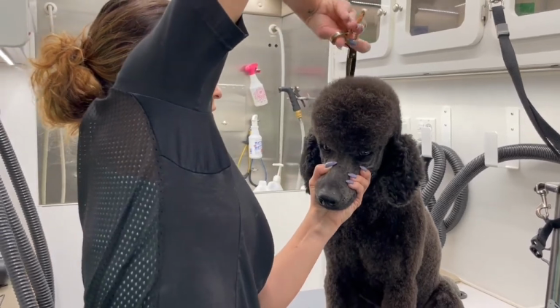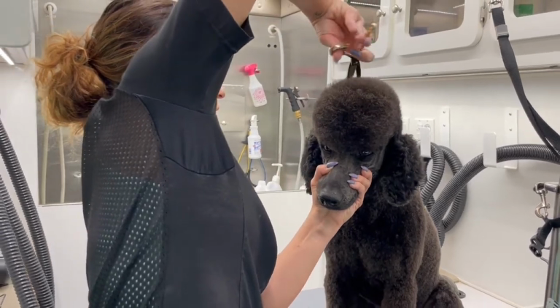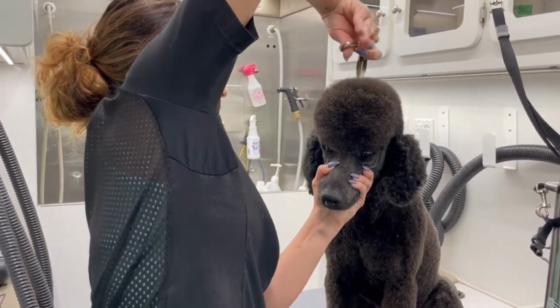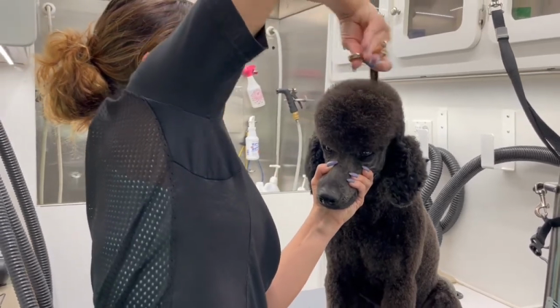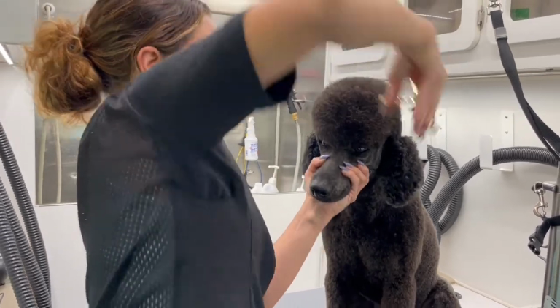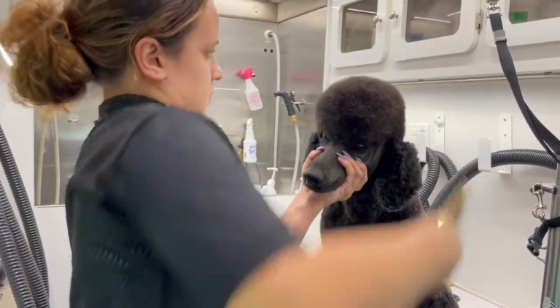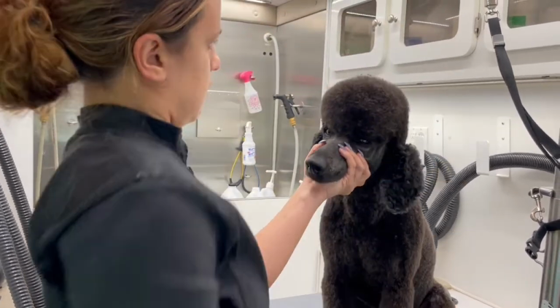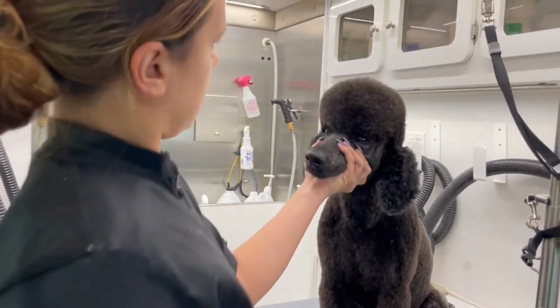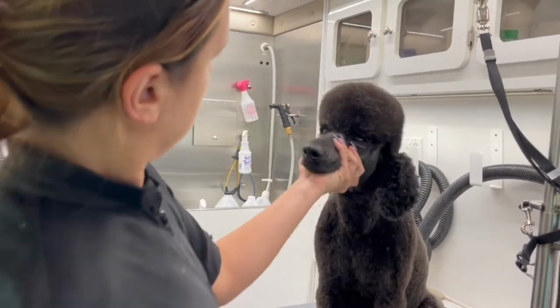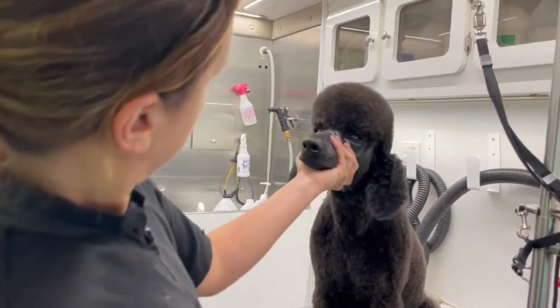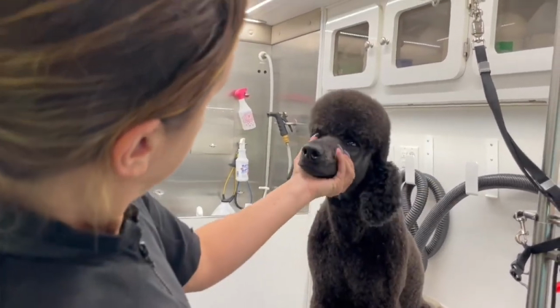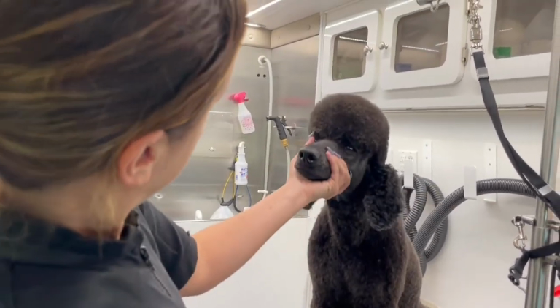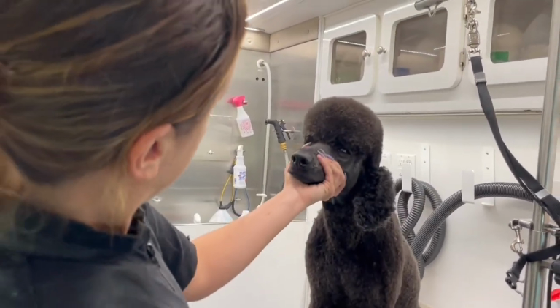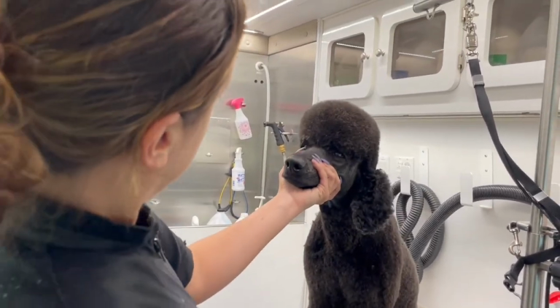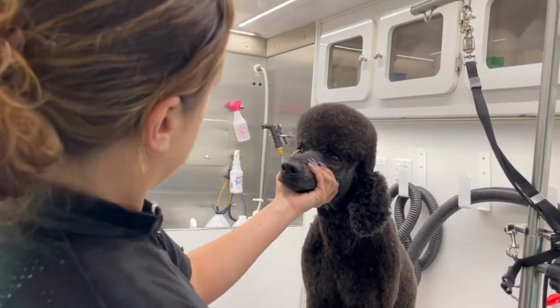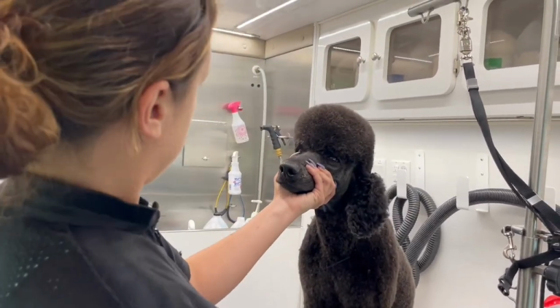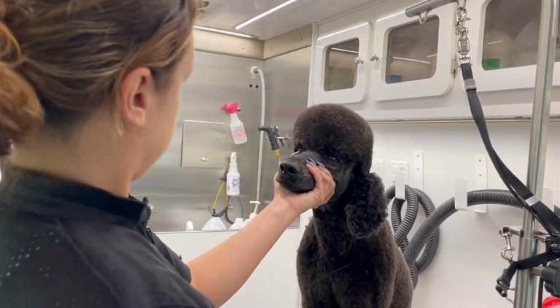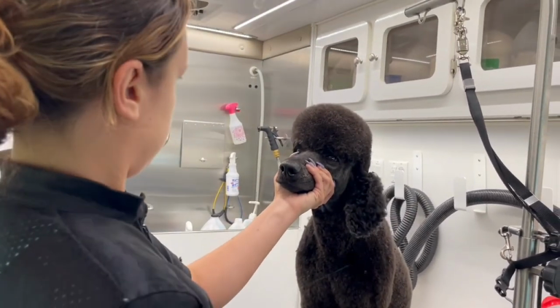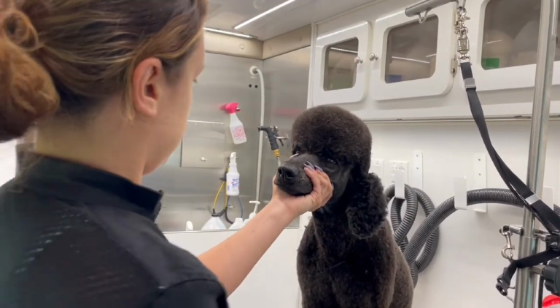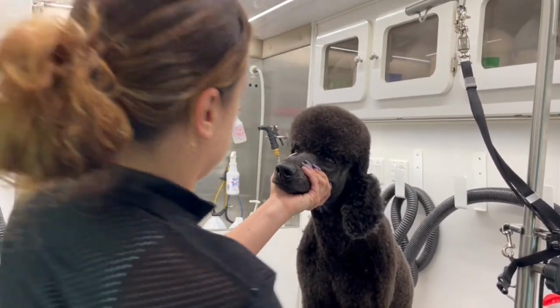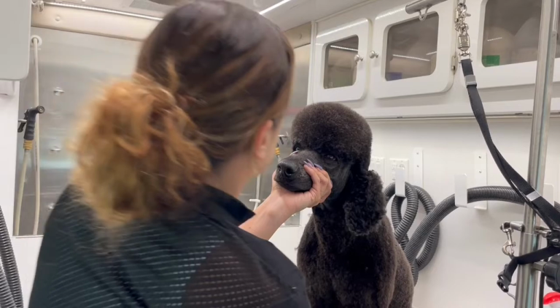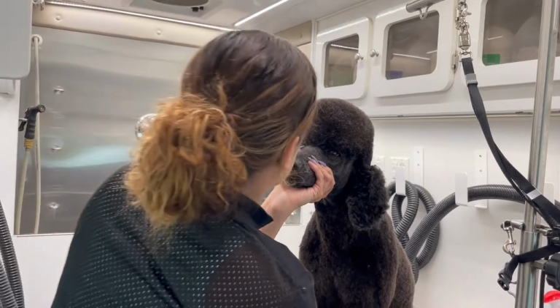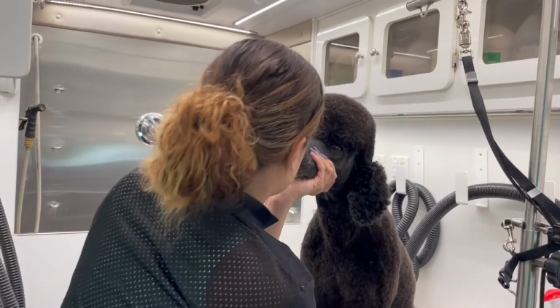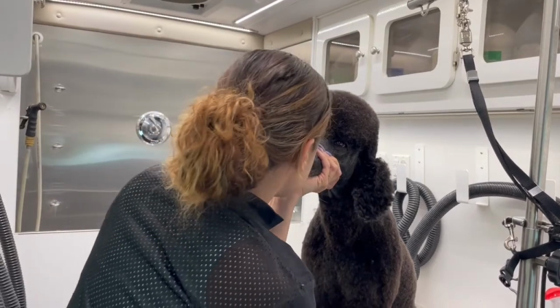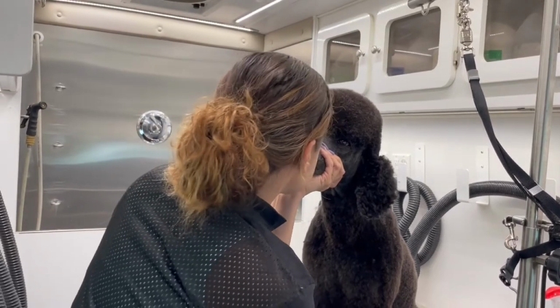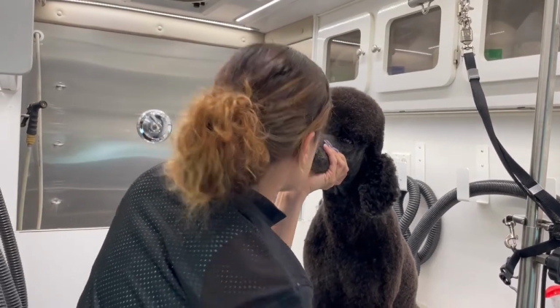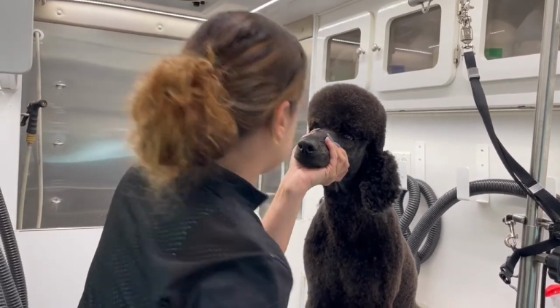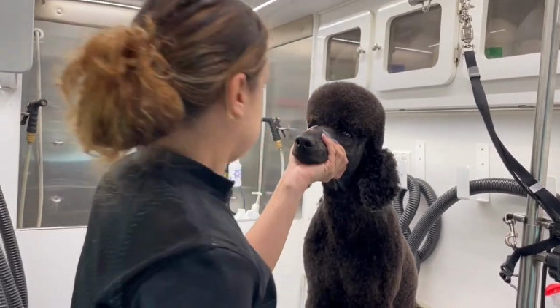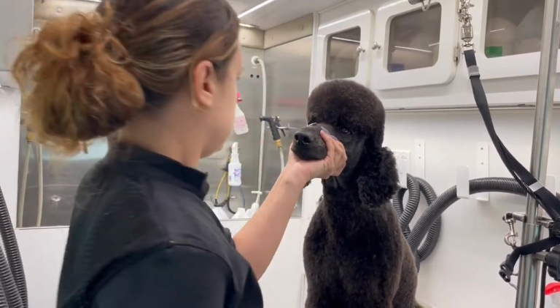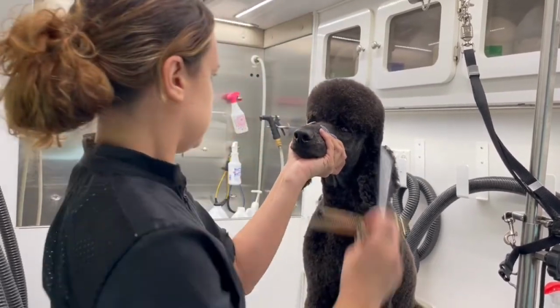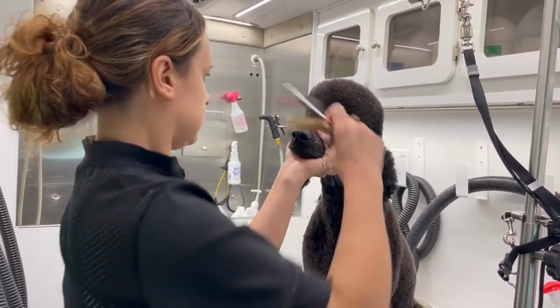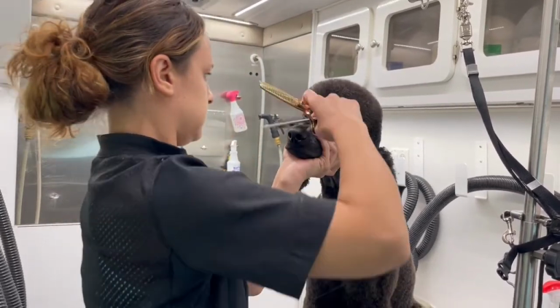Whenever I groom James I just take a second to admire his beauty — he's so handsome and he's such a good boy.